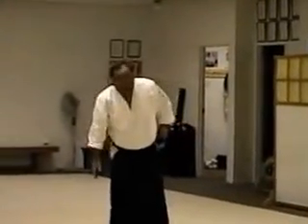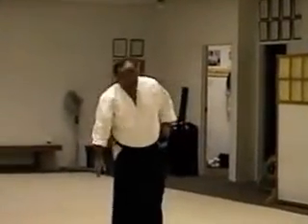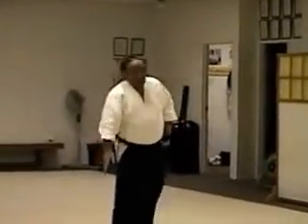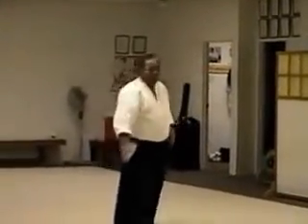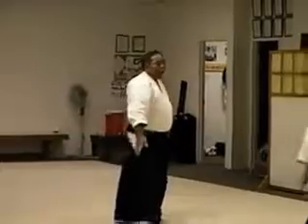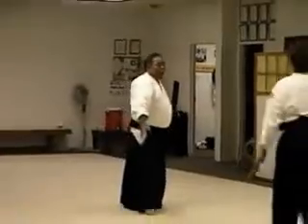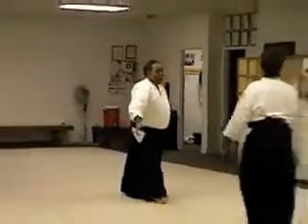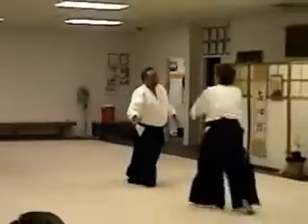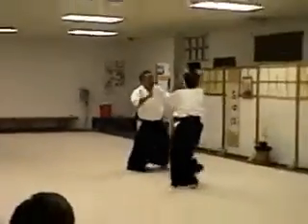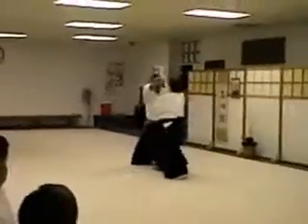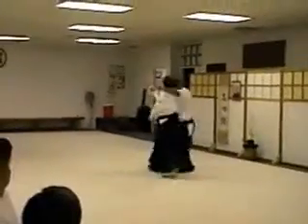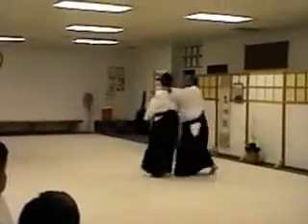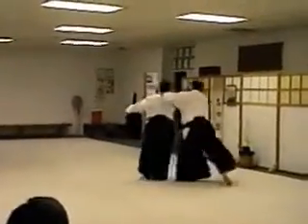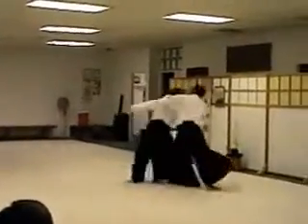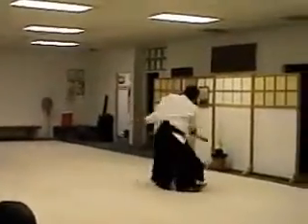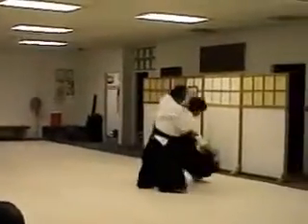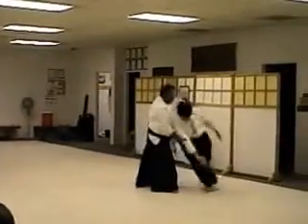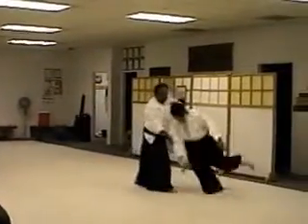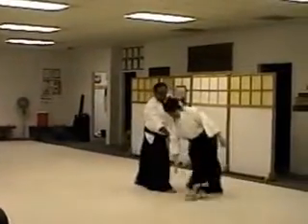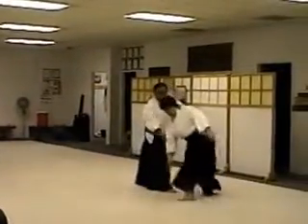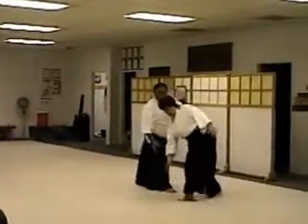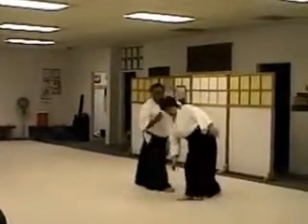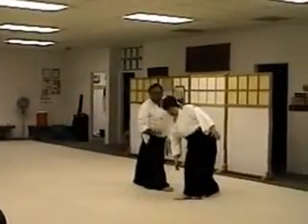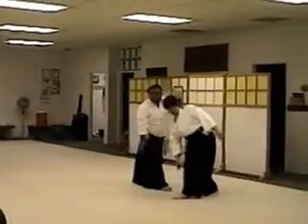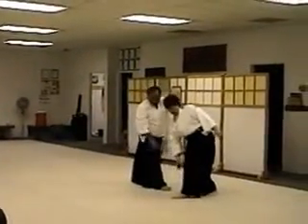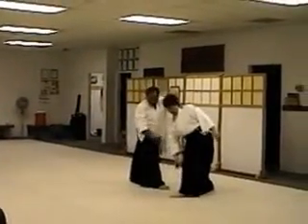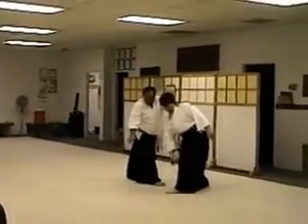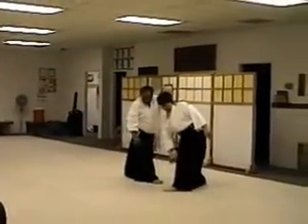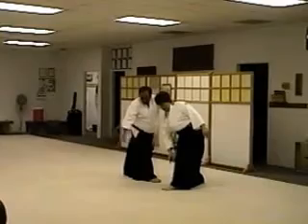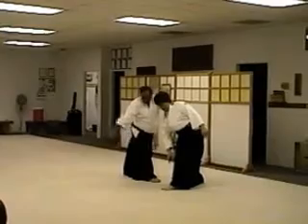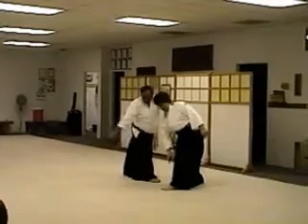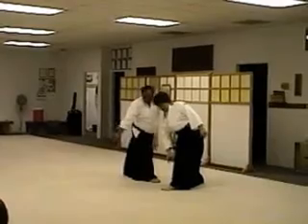Again, we go back again, same direction. She's walking forward.